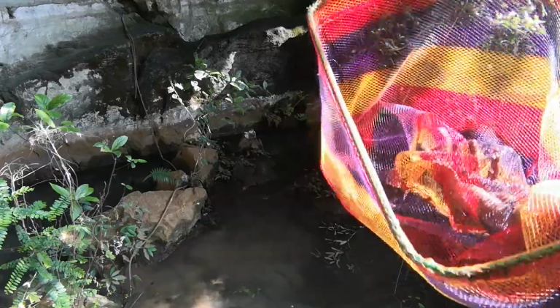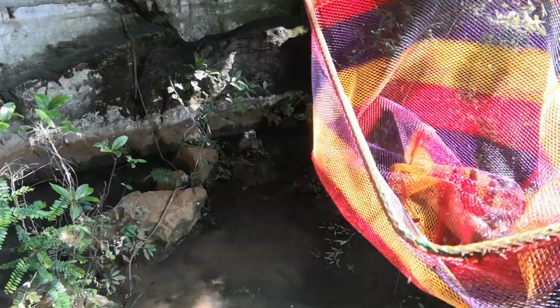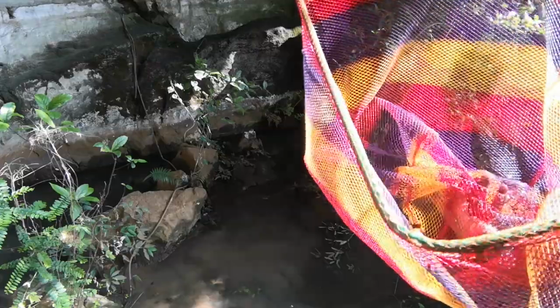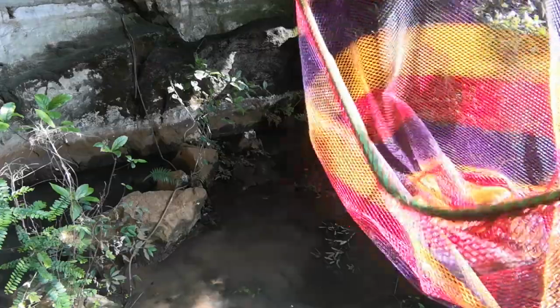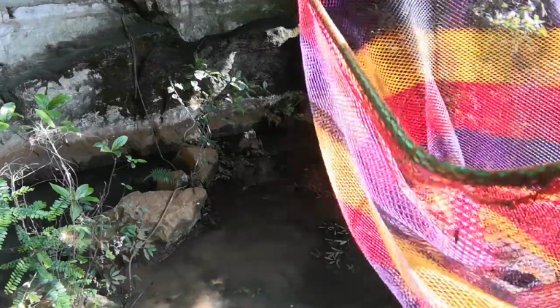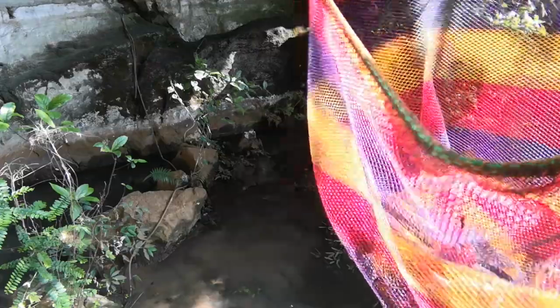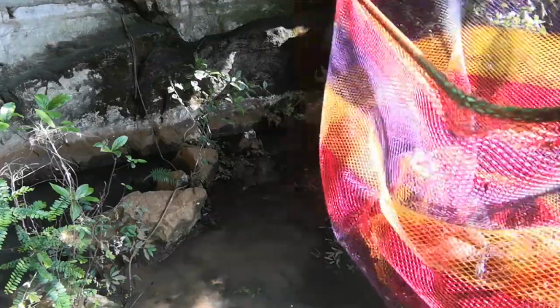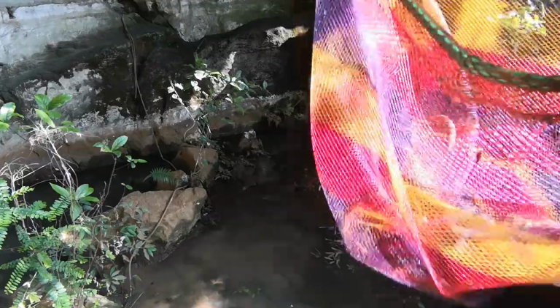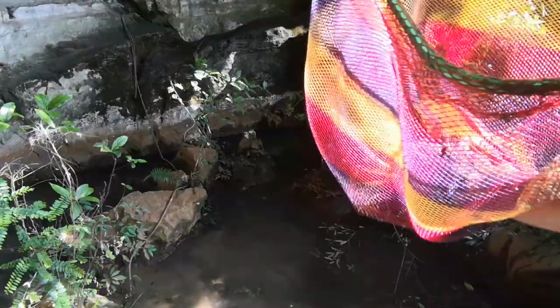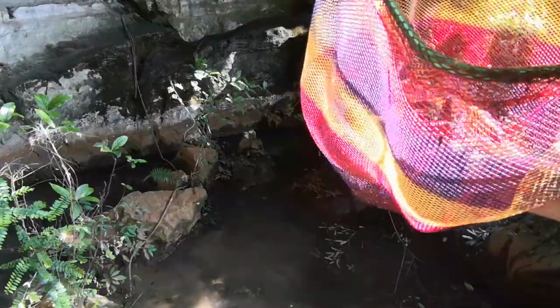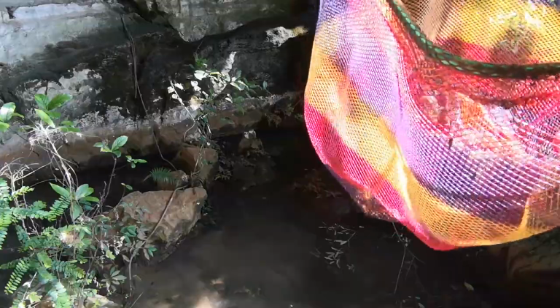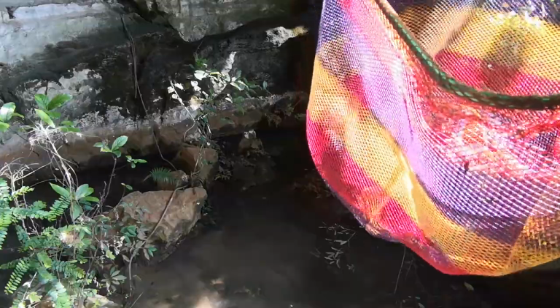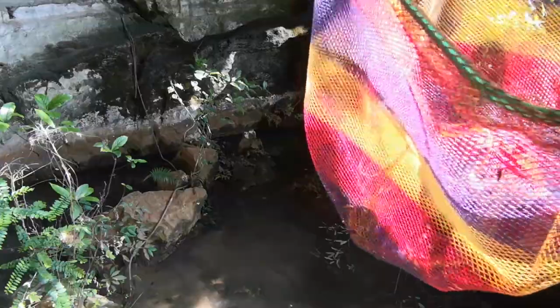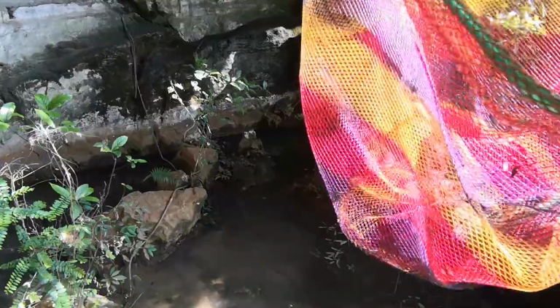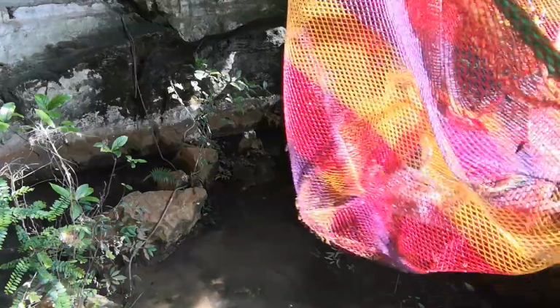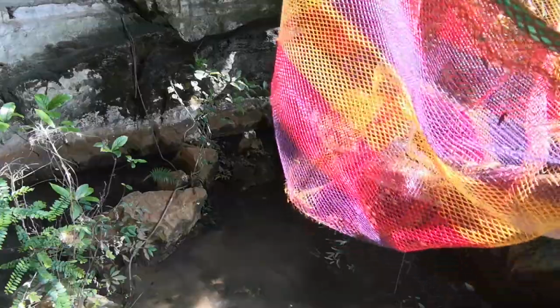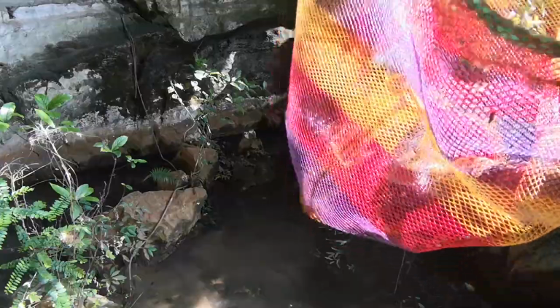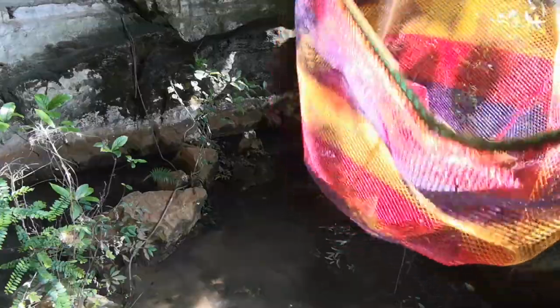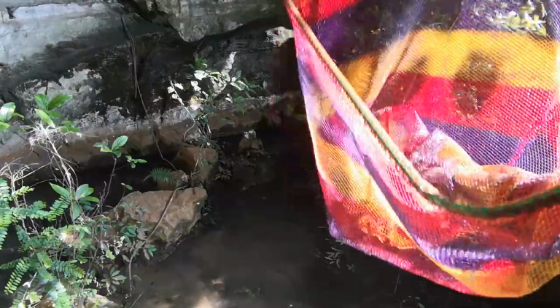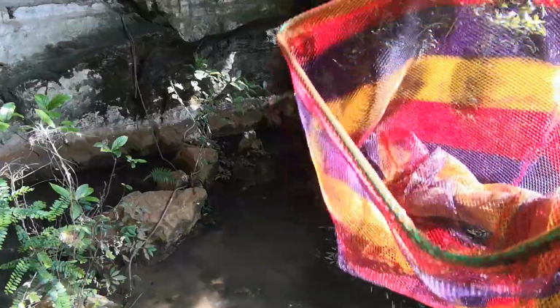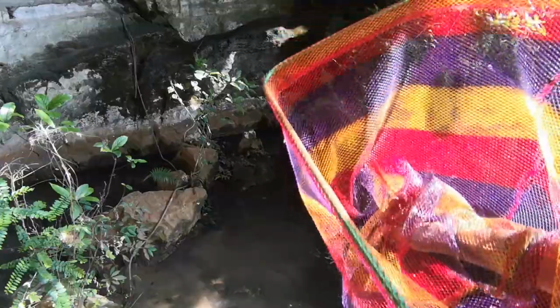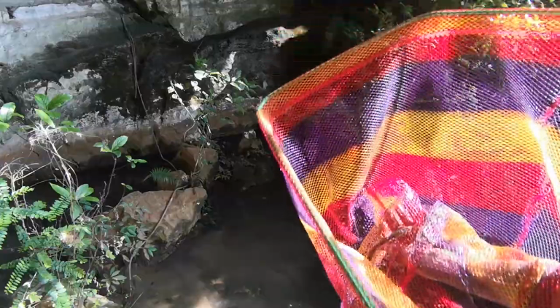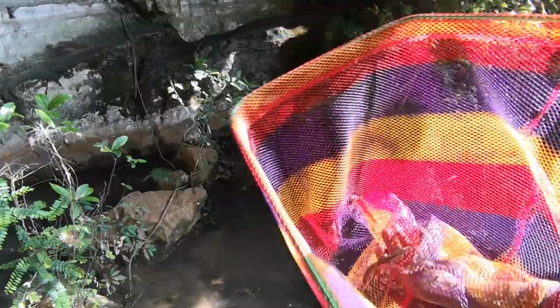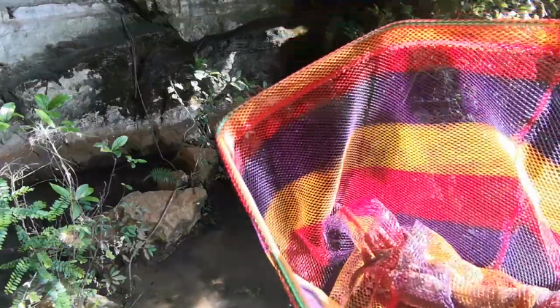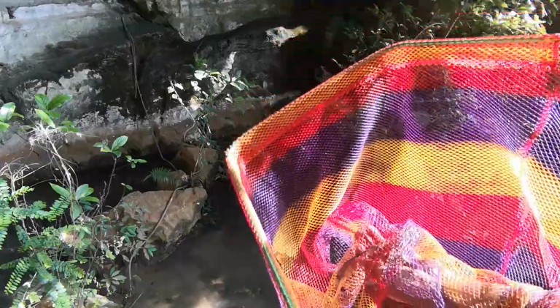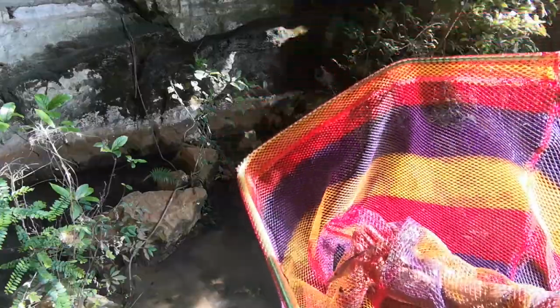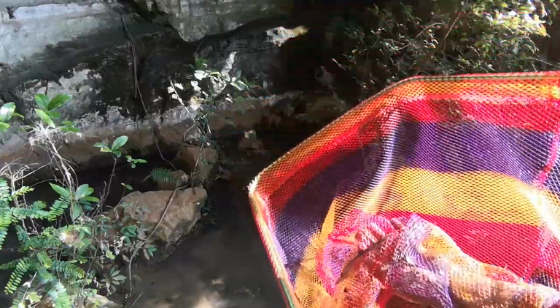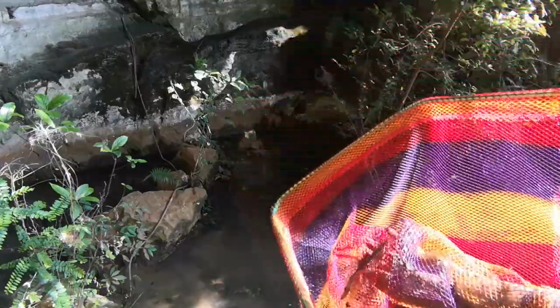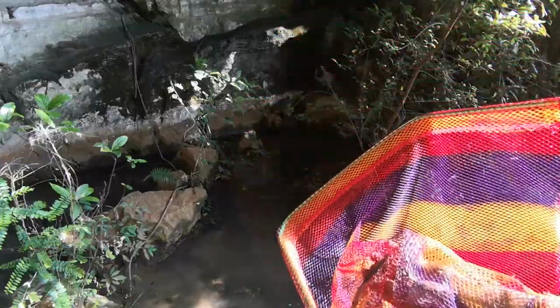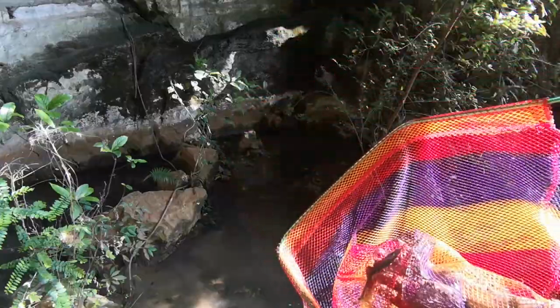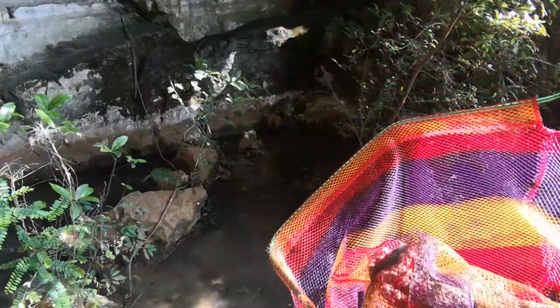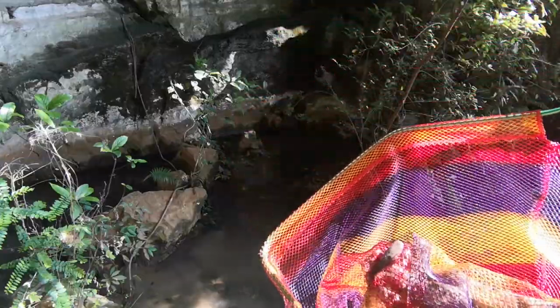I caught a little catfish. It was just sitting down in the shallows. Alright, let me see.